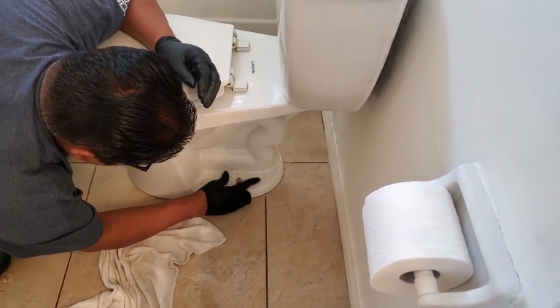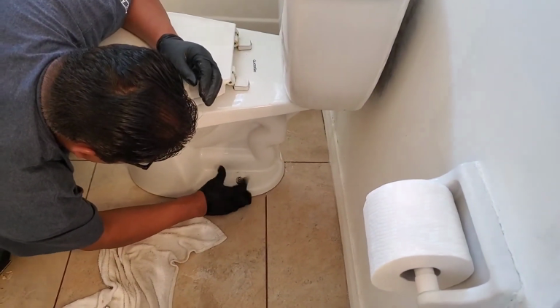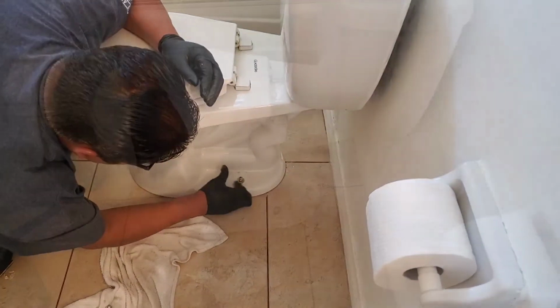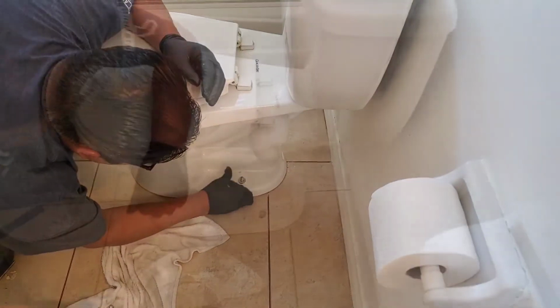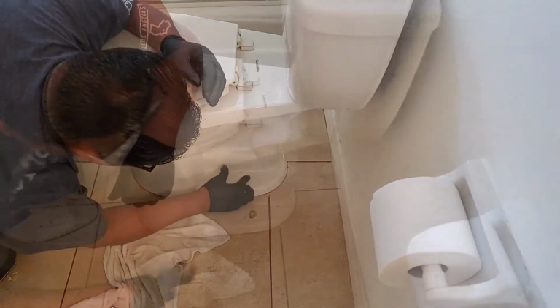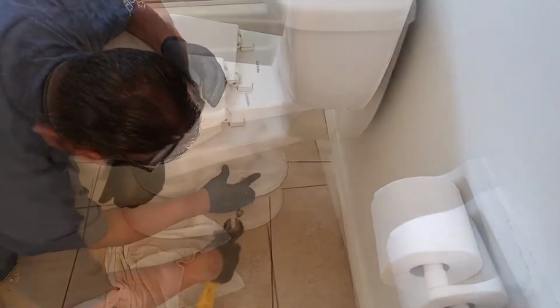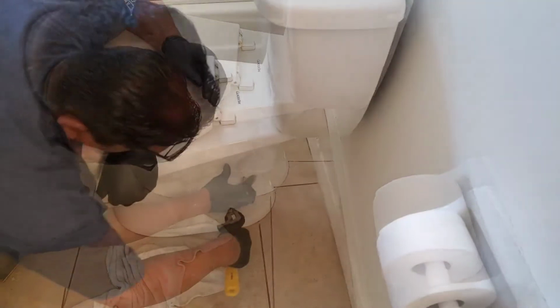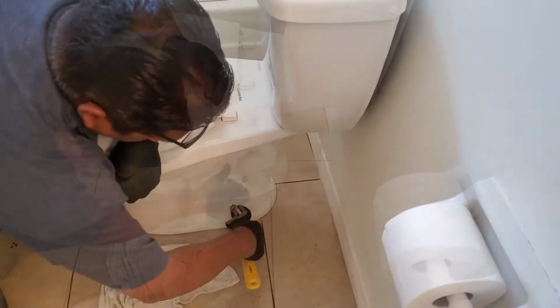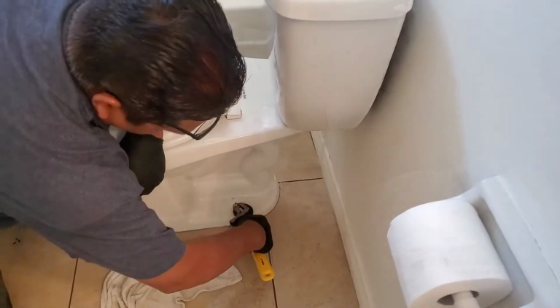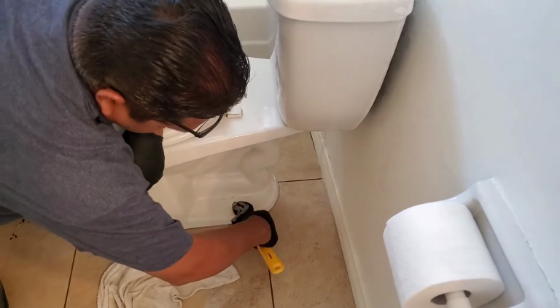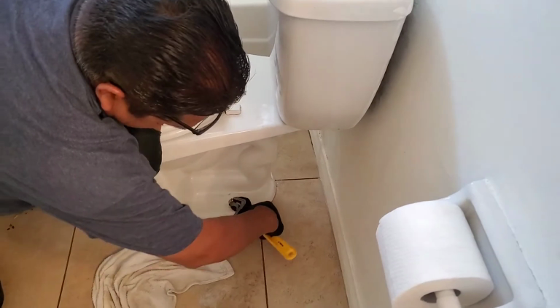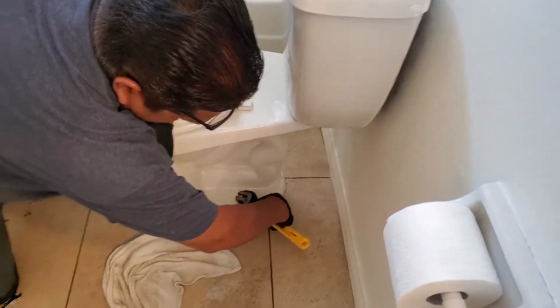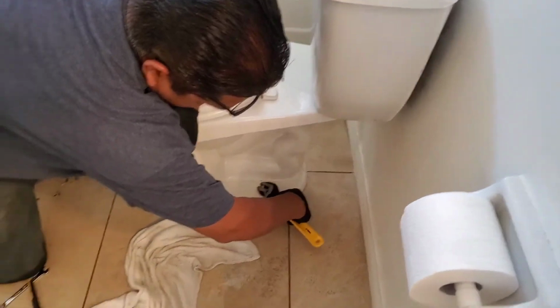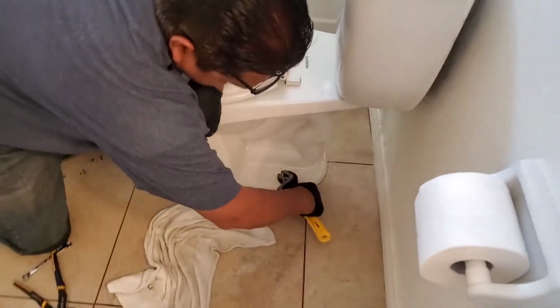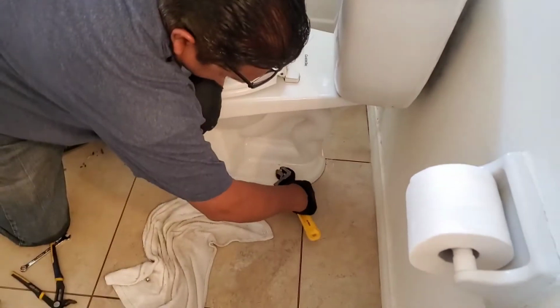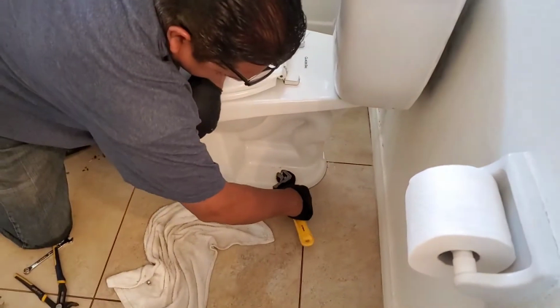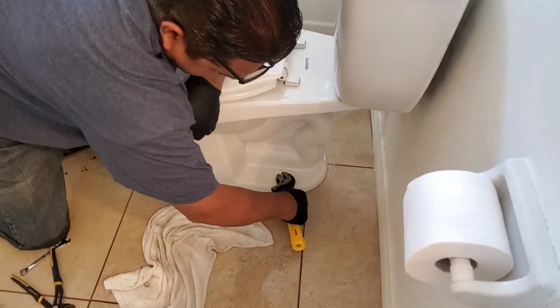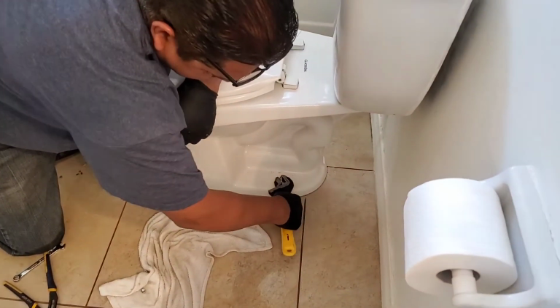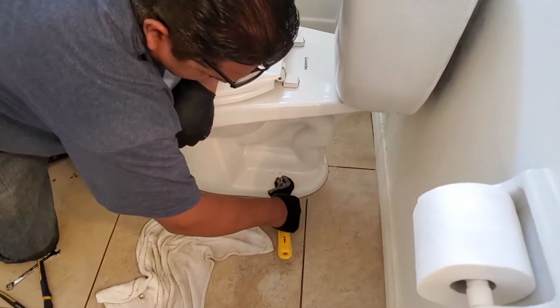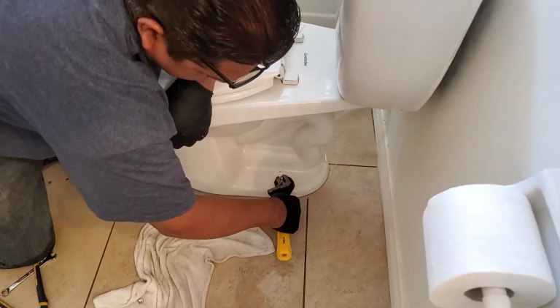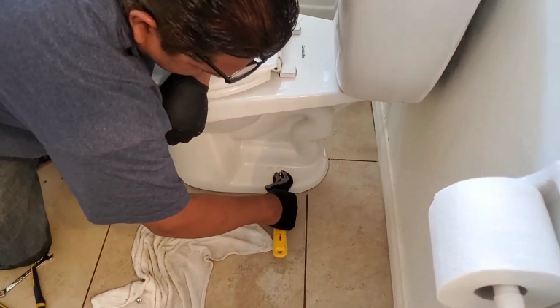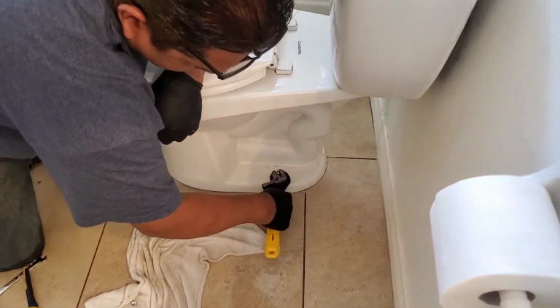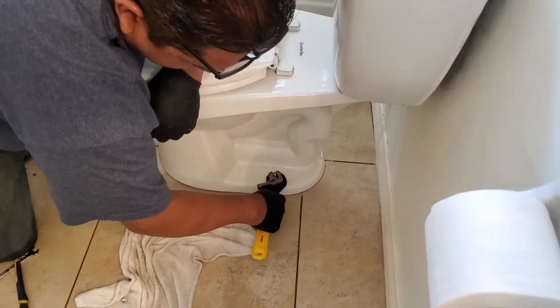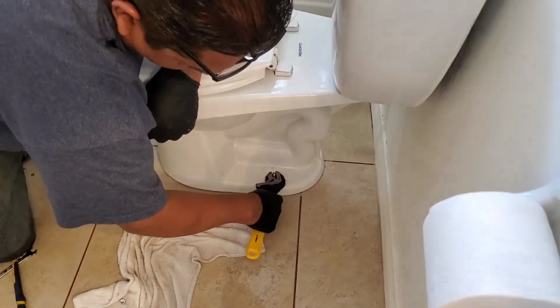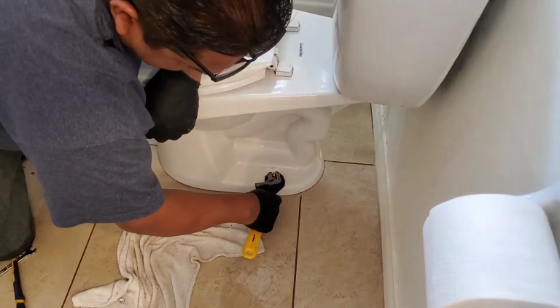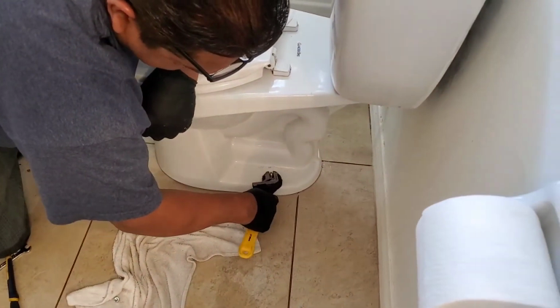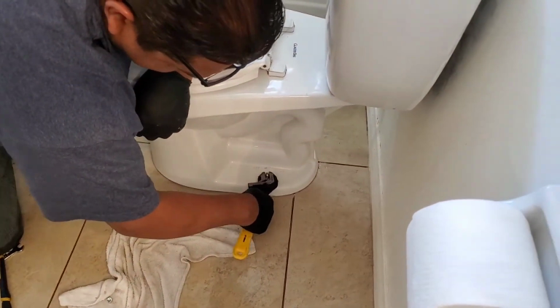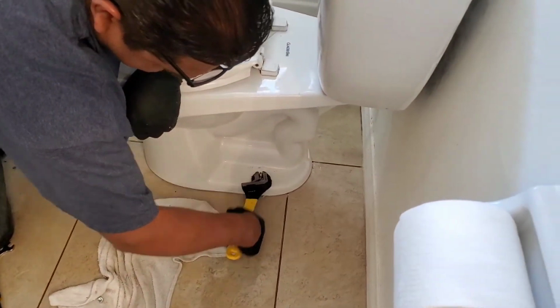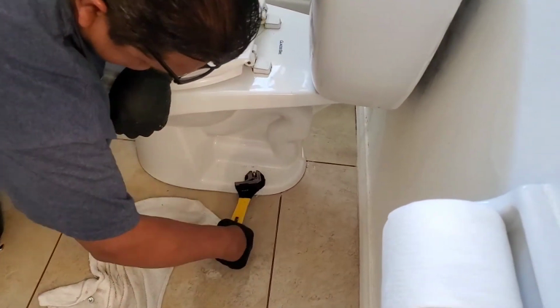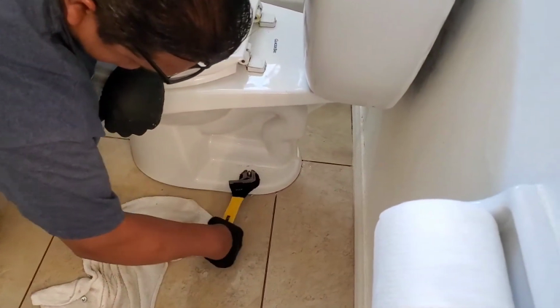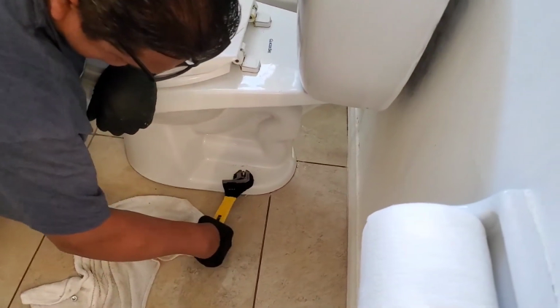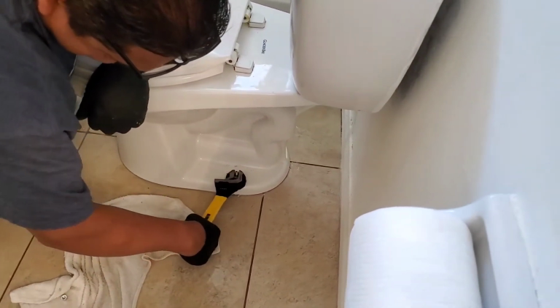You don't want to over-tighten this because you can crack the porcelain. So just give it a good, nice snugging.